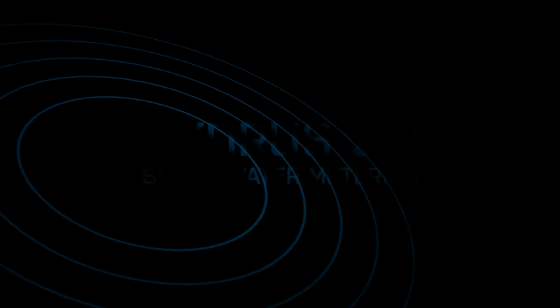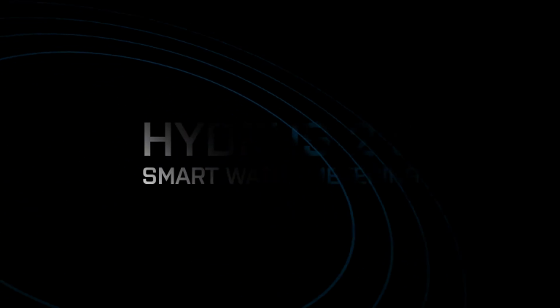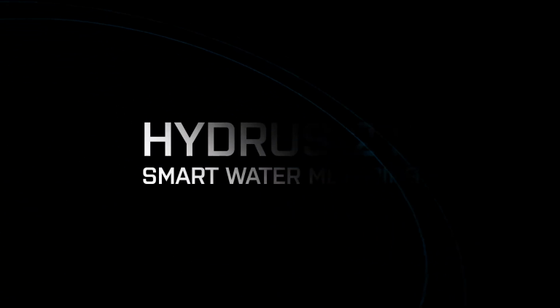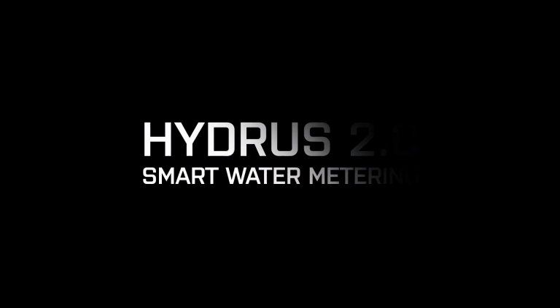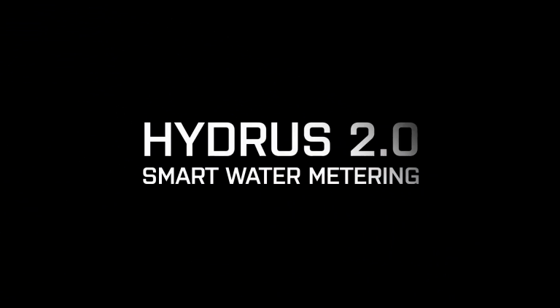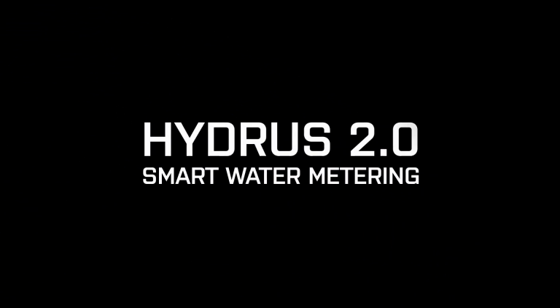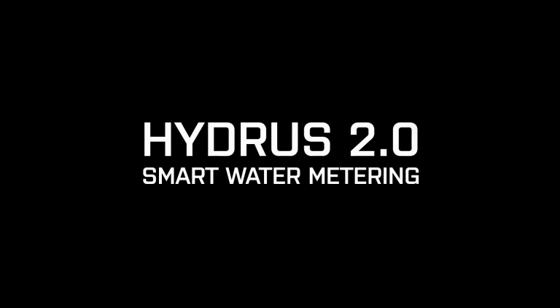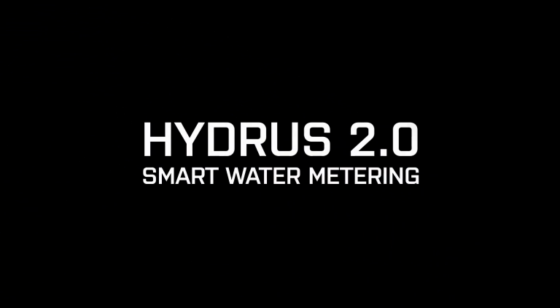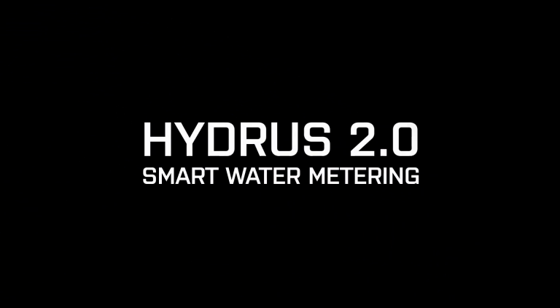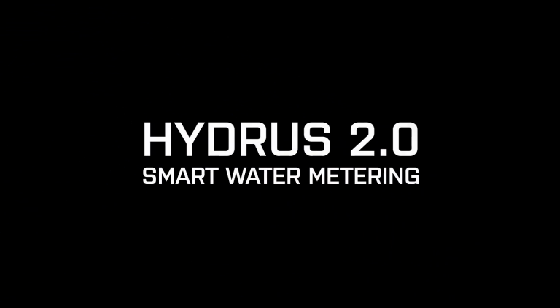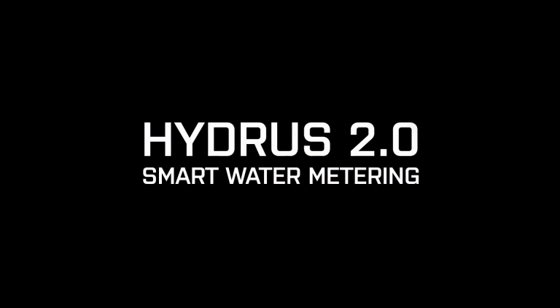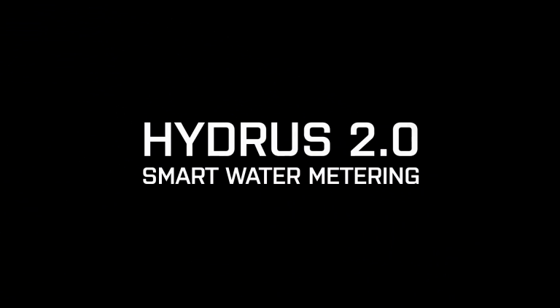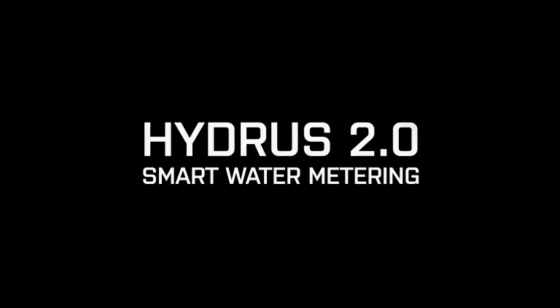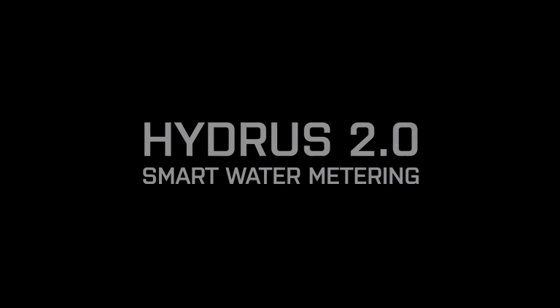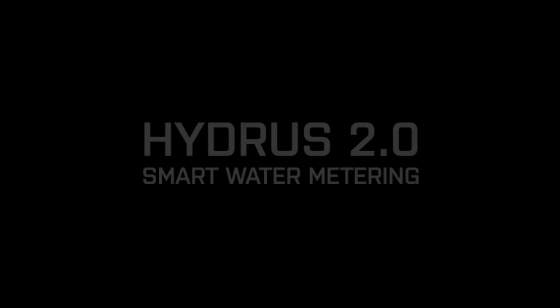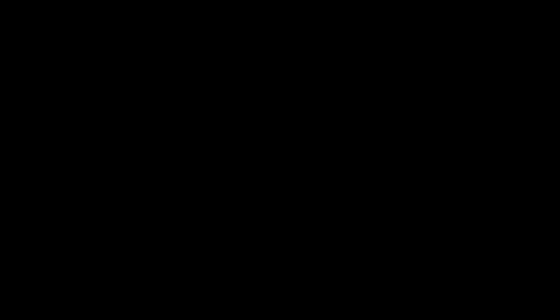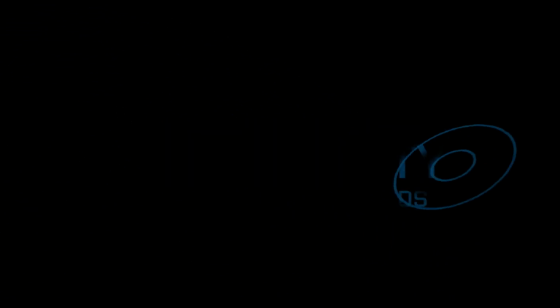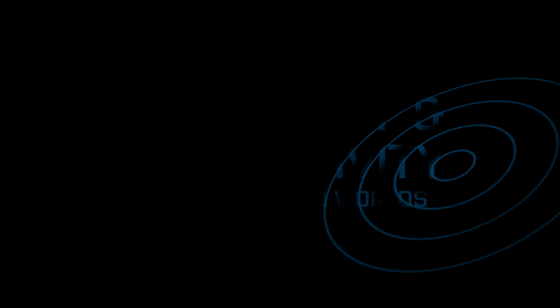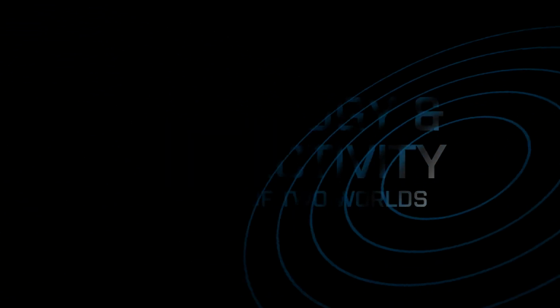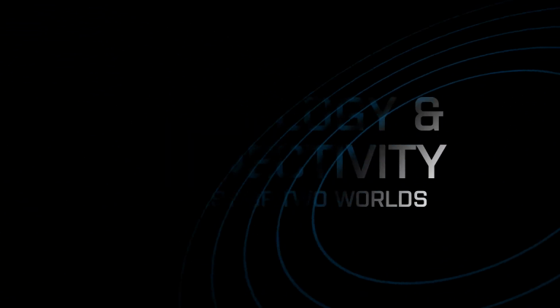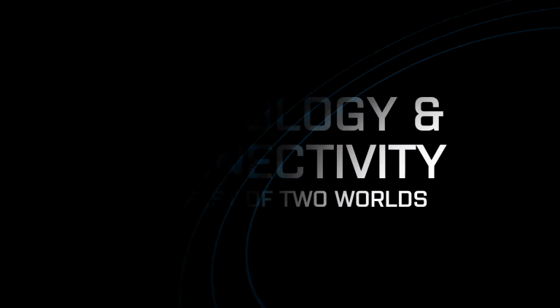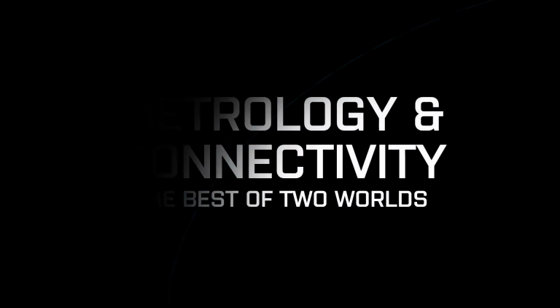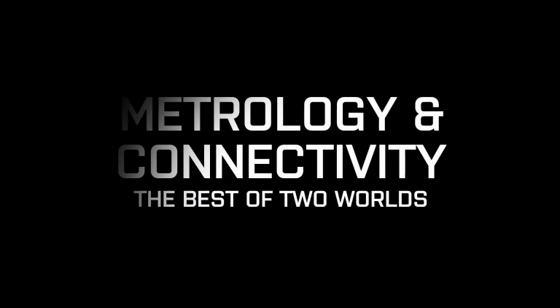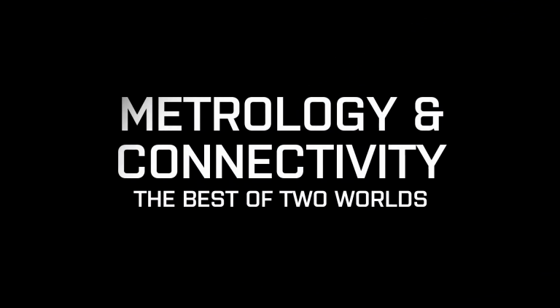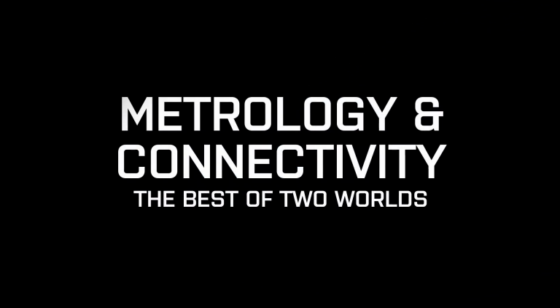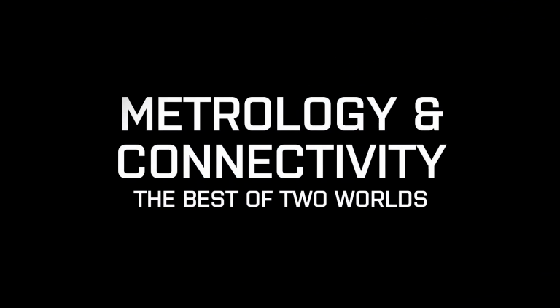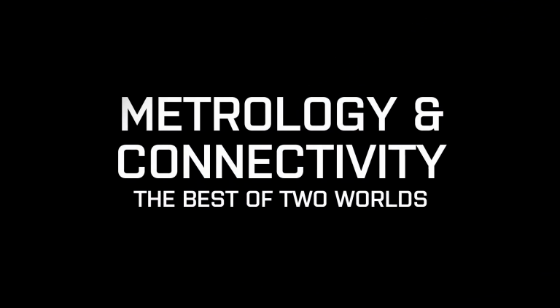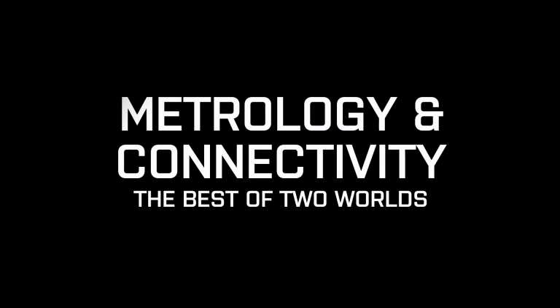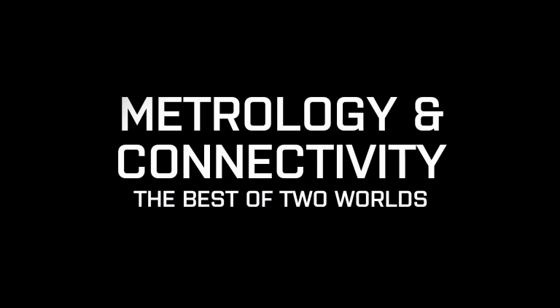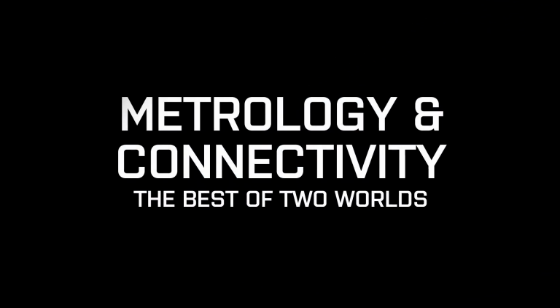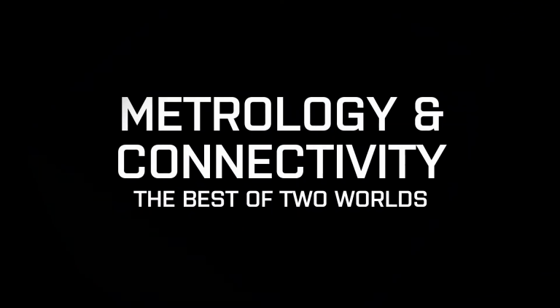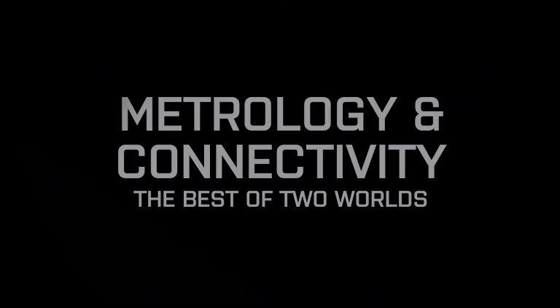Meet the Hydrus II domestic water meter. It delivers superb metrology and connectivity — the best of two worlds.